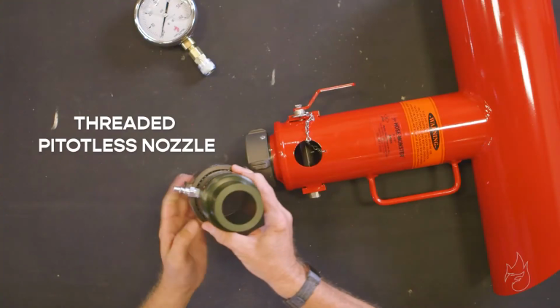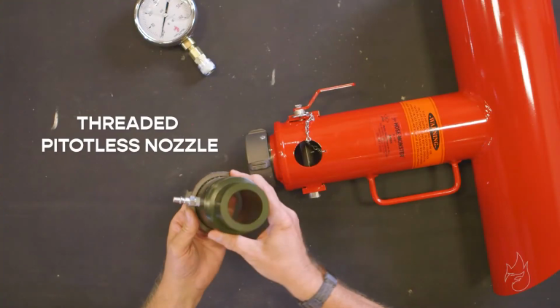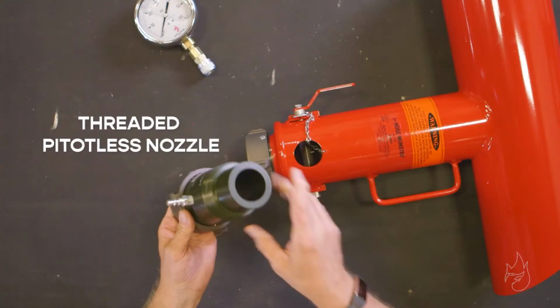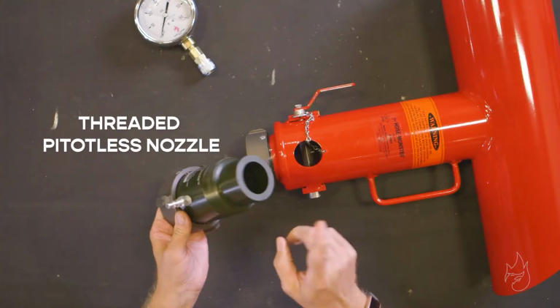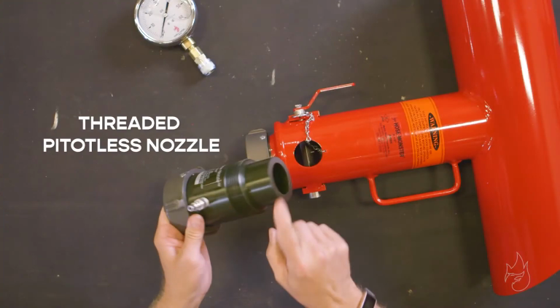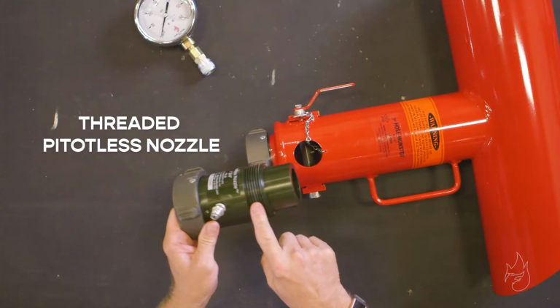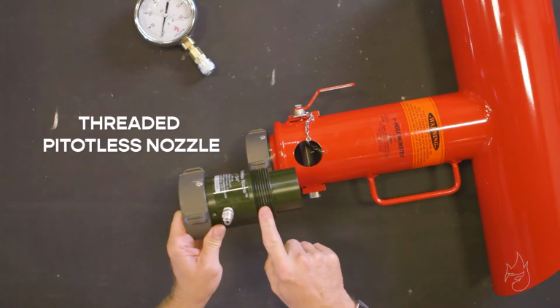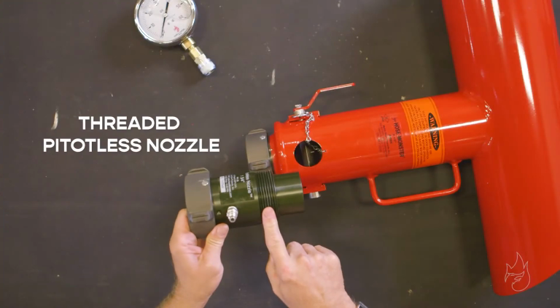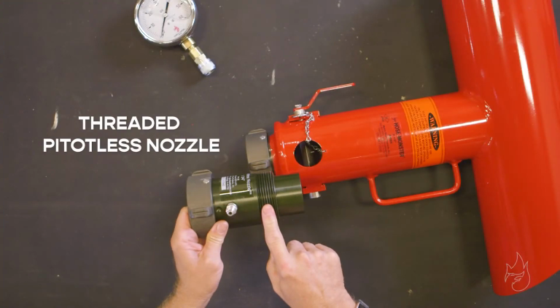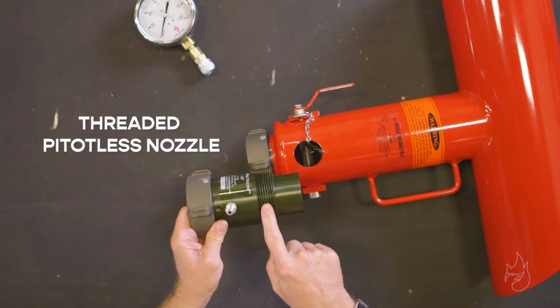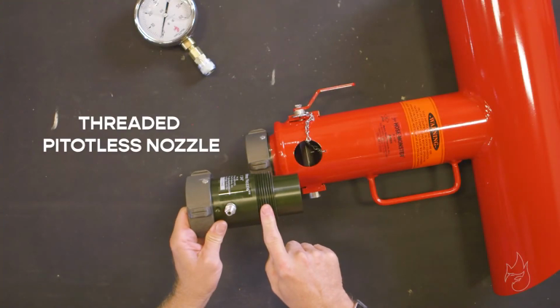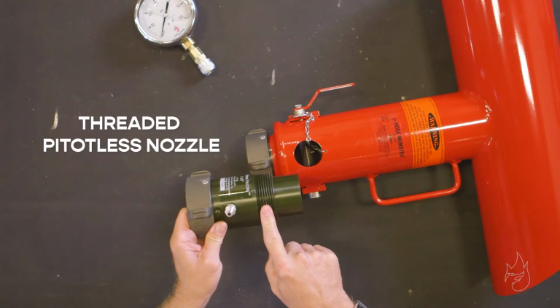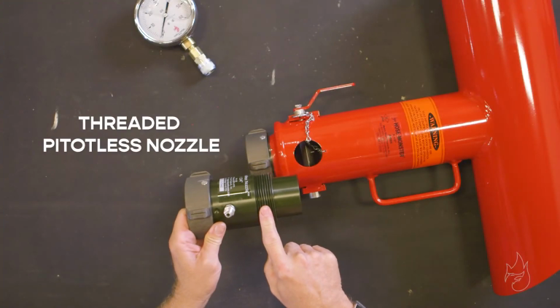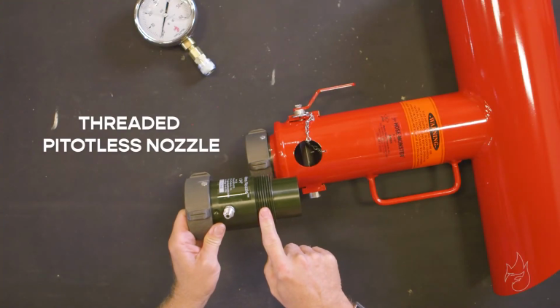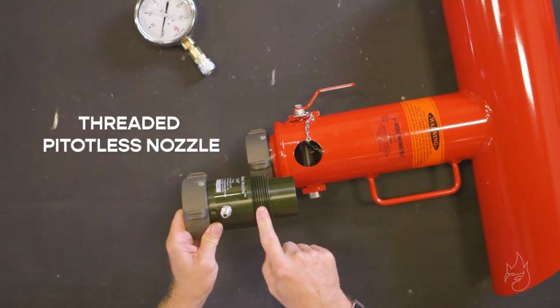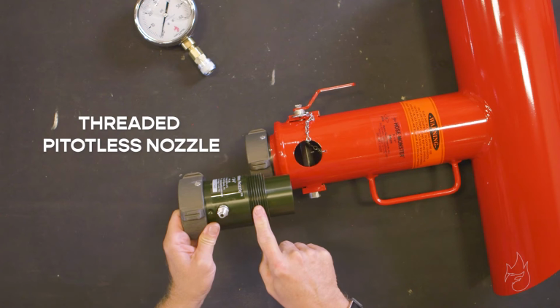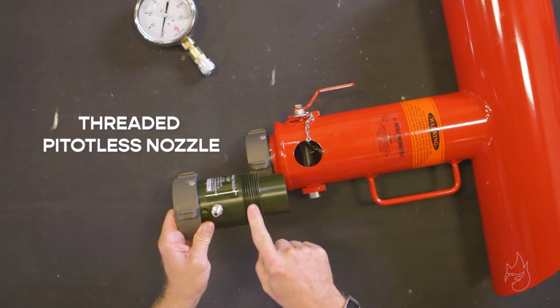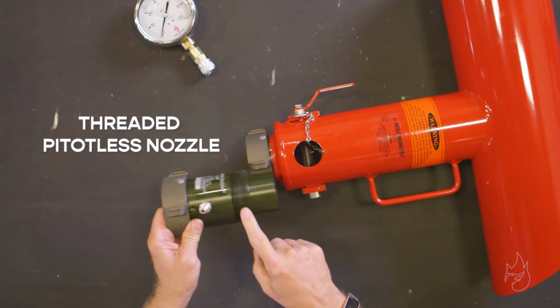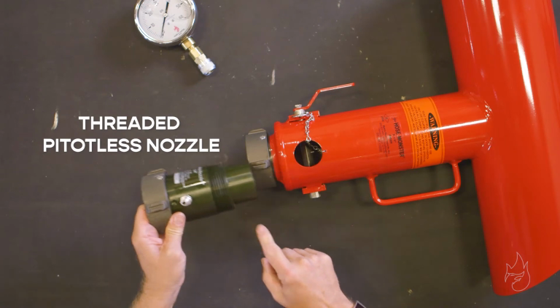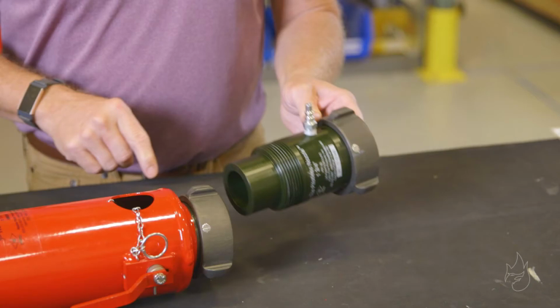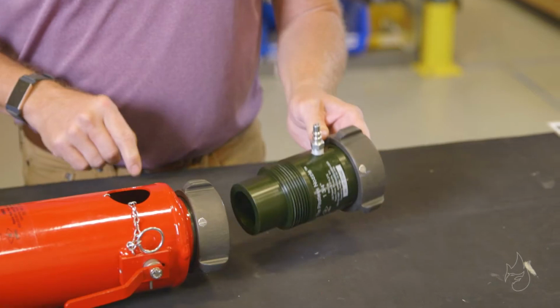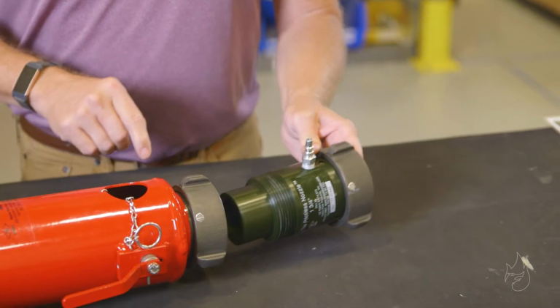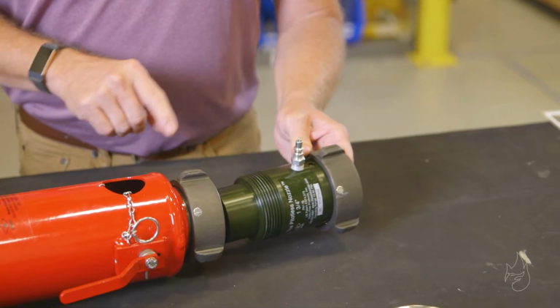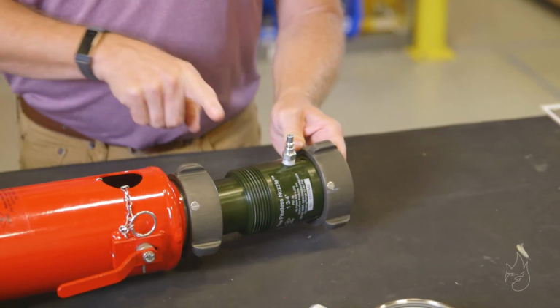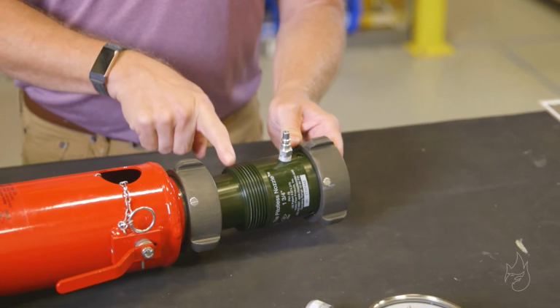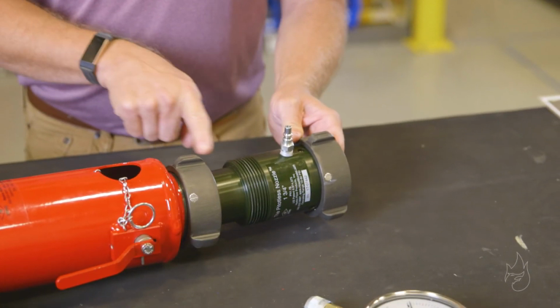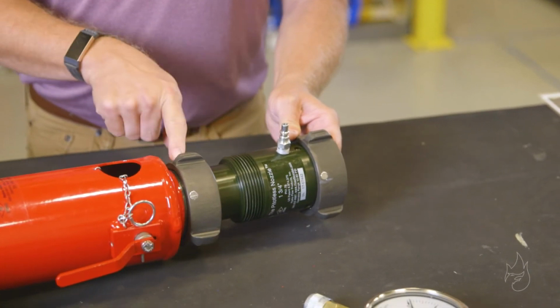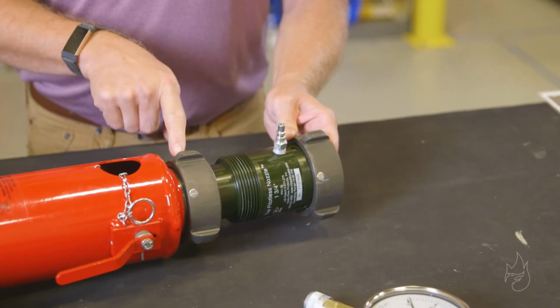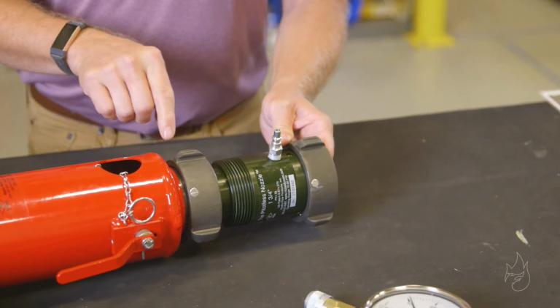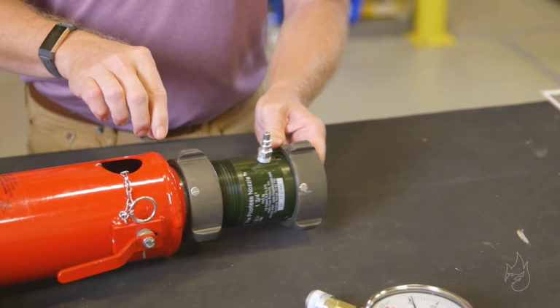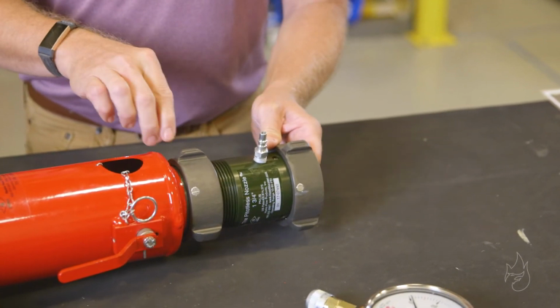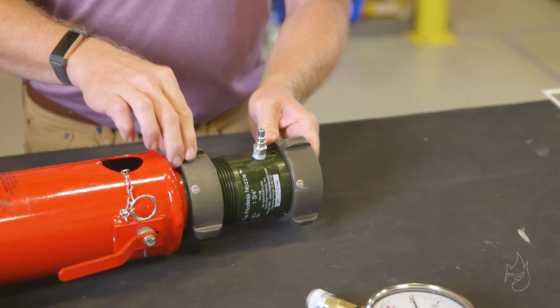Take the threaded style pitoless nozzle and place it into the hose monster.